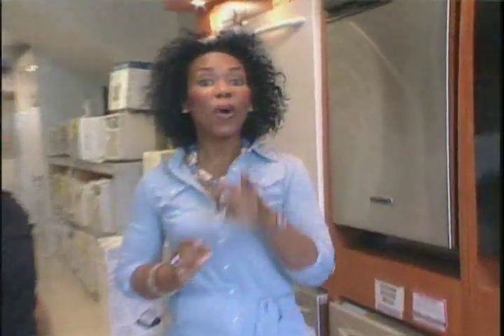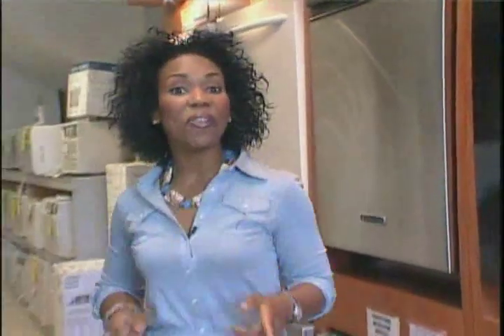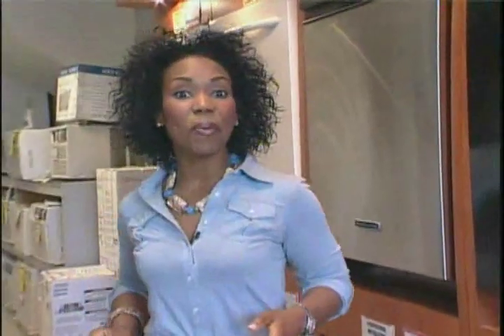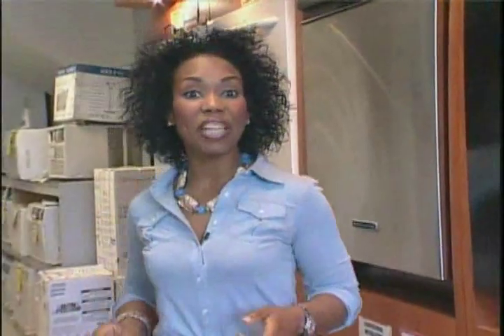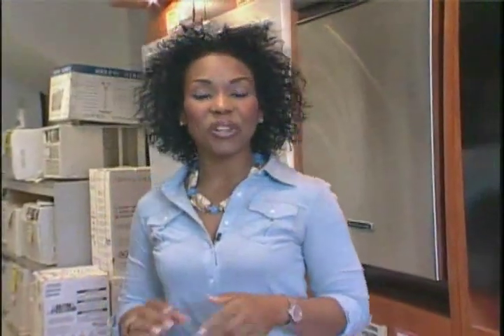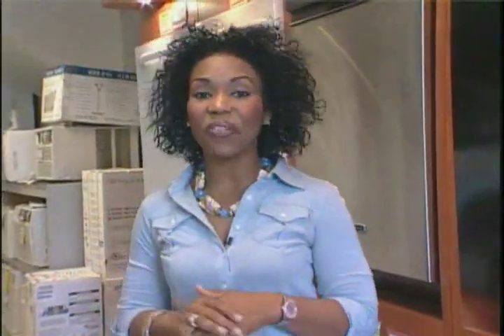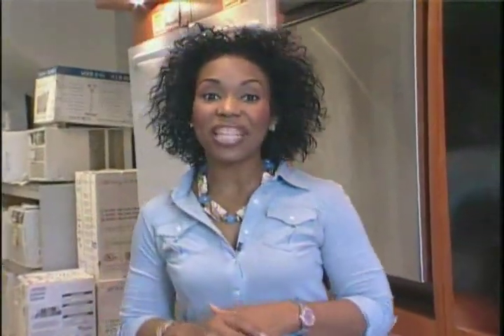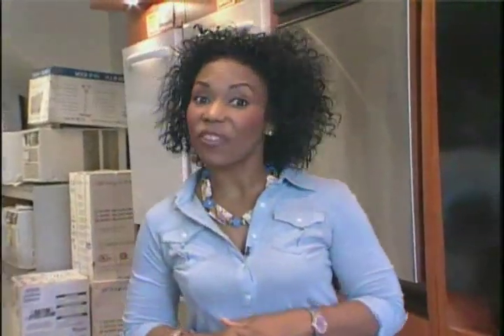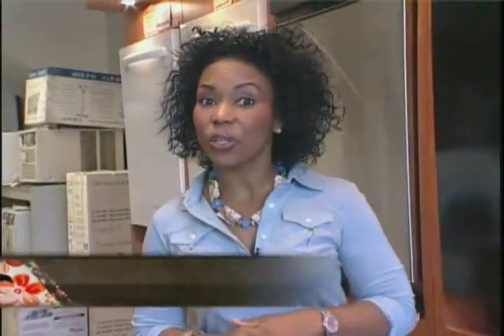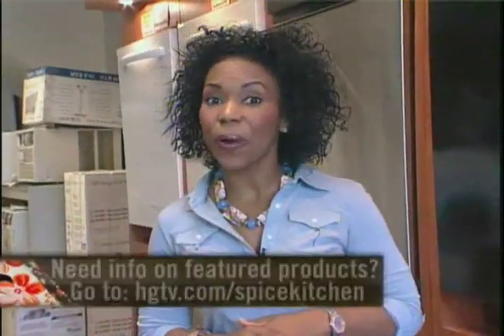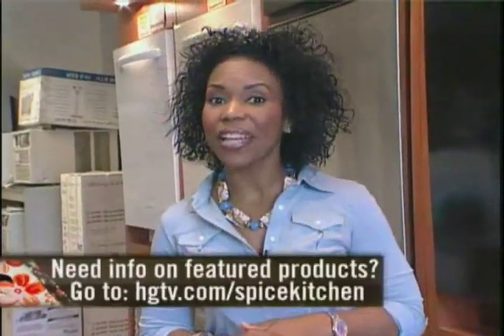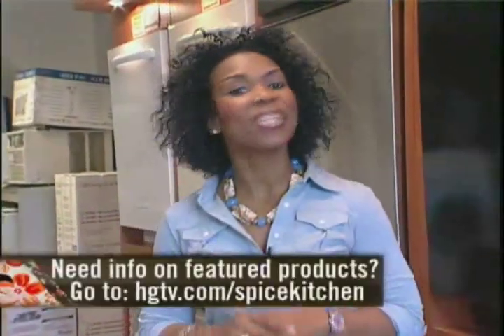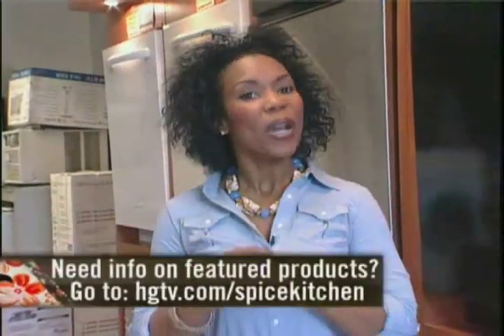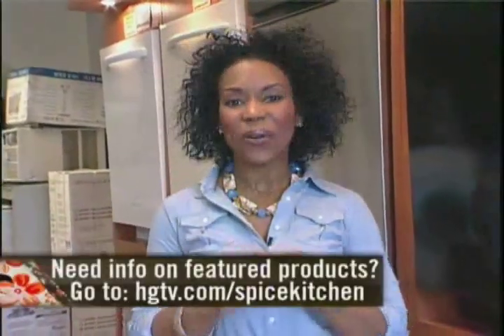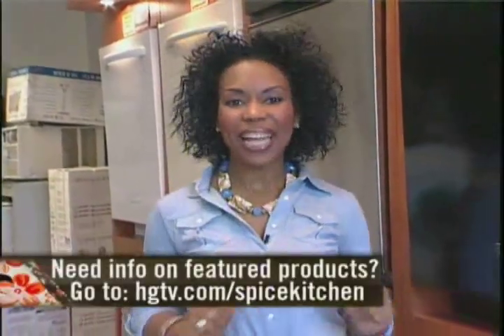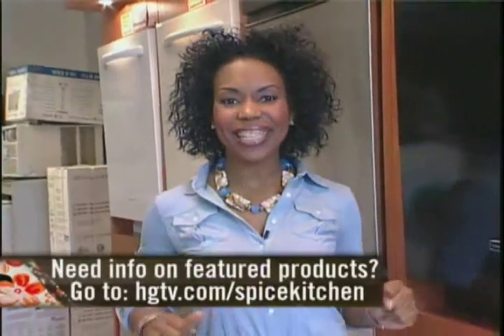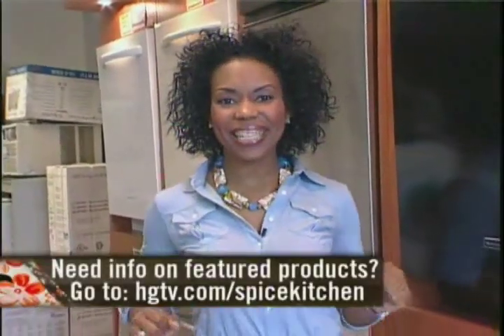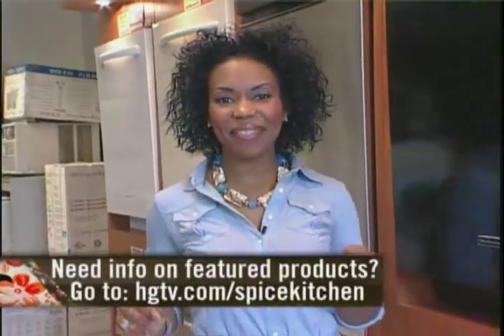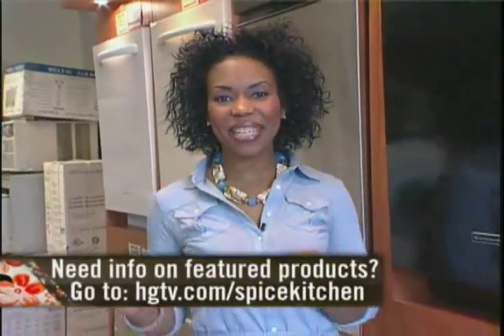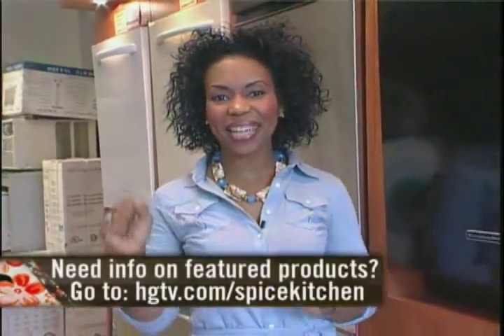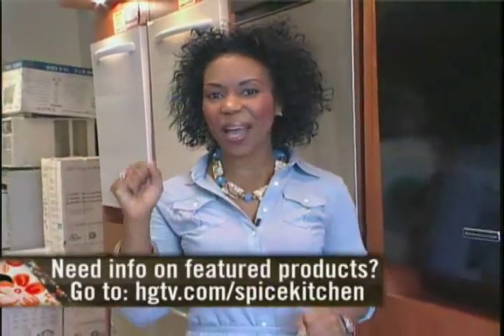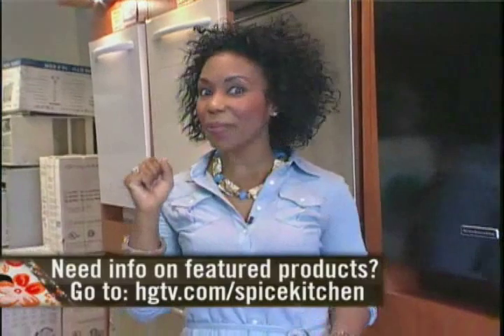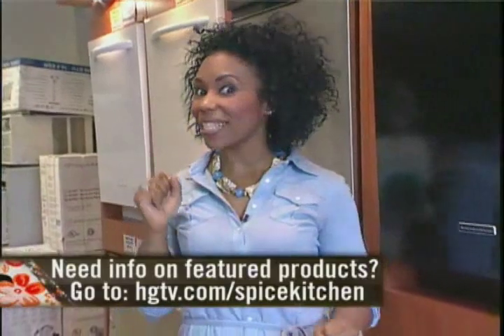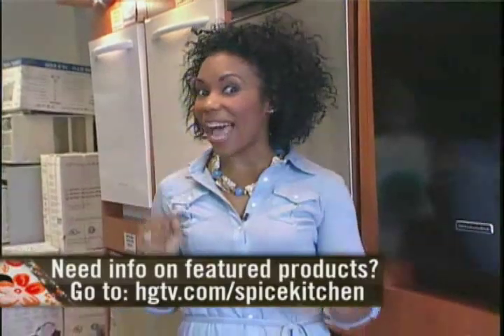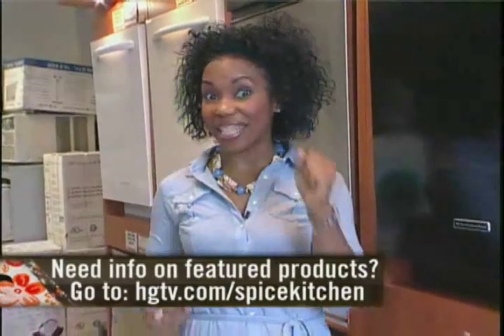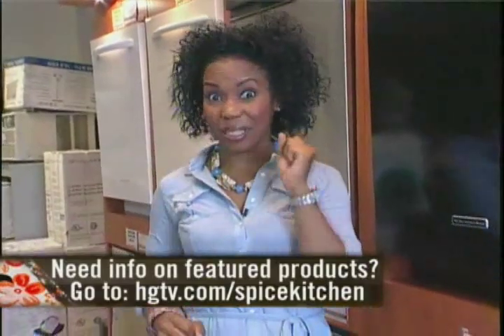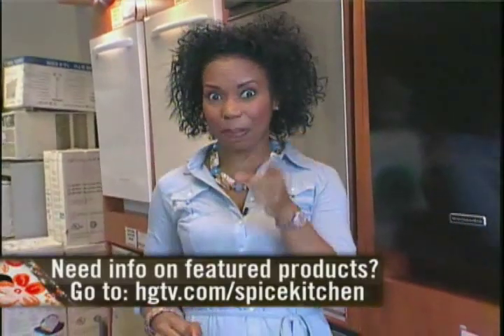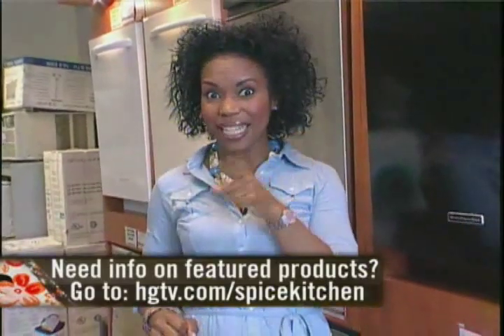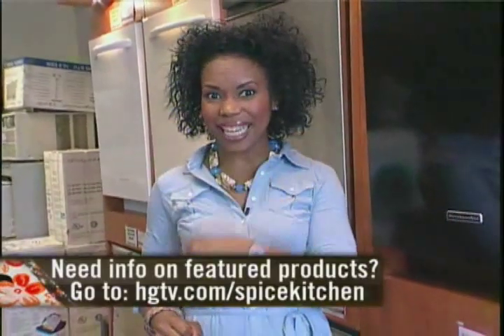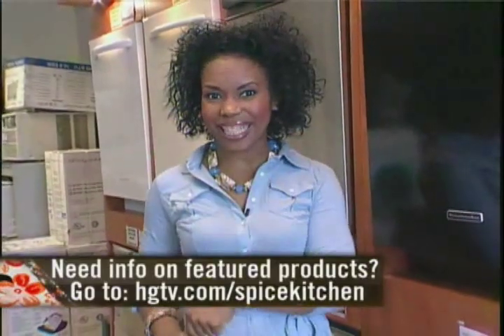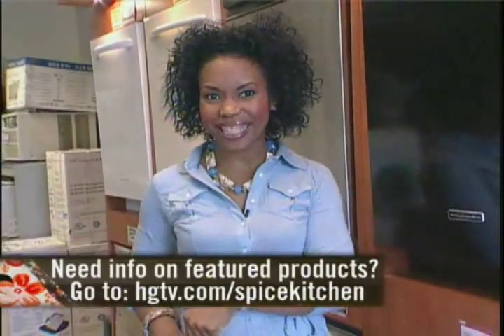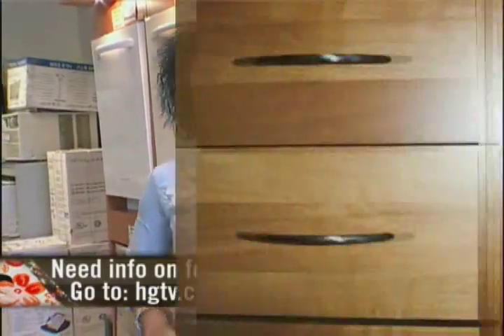For more information on these featured products, go to hgtv.com/spice-kitchen.